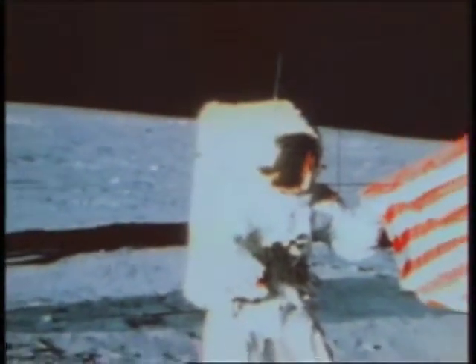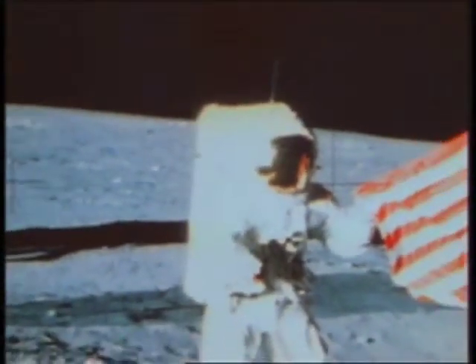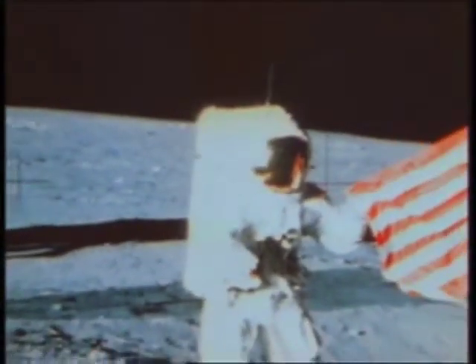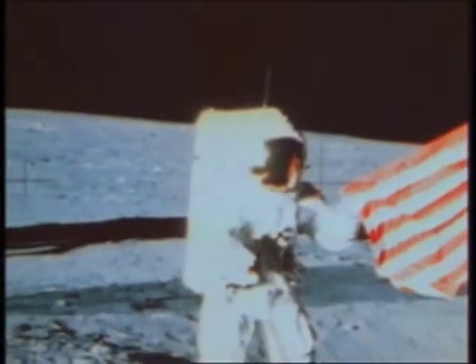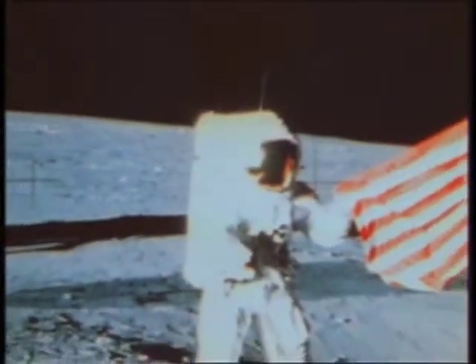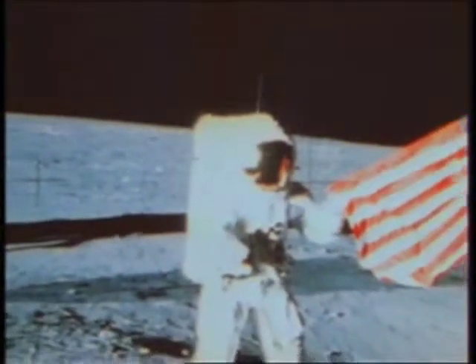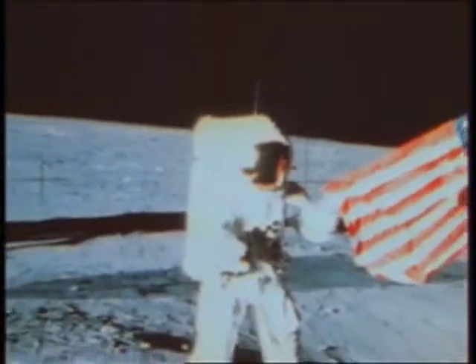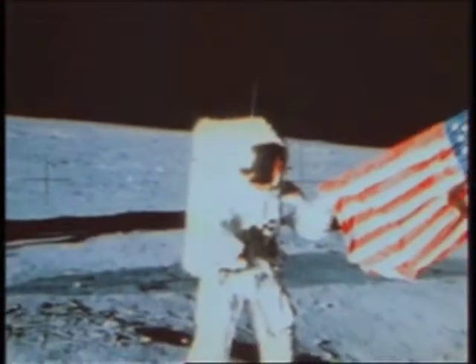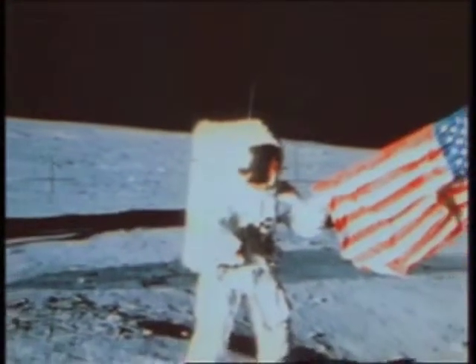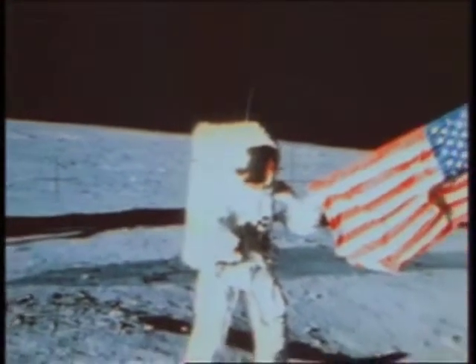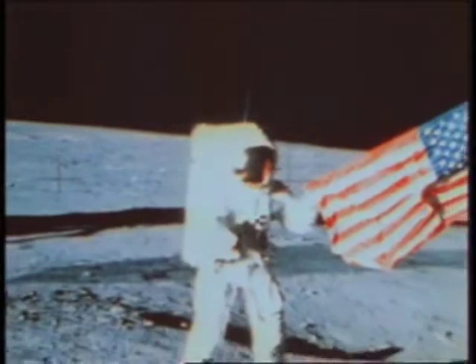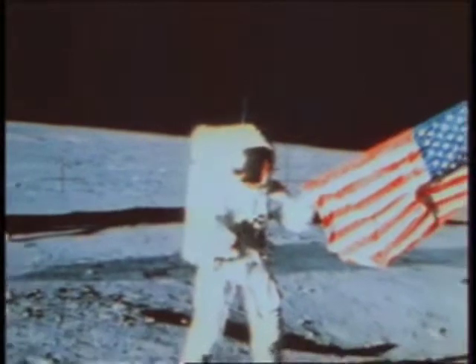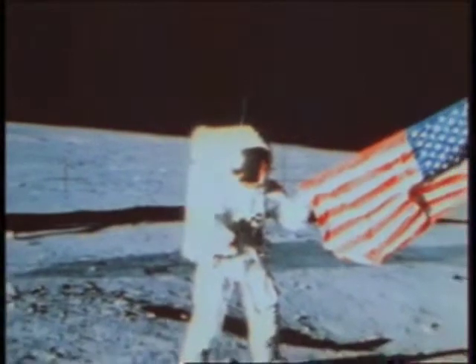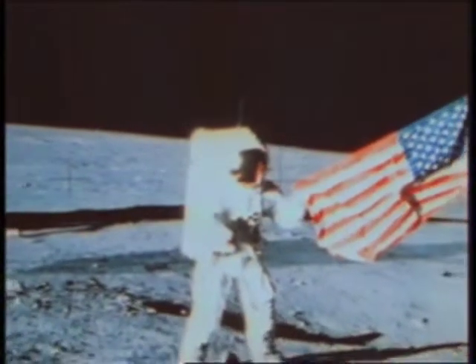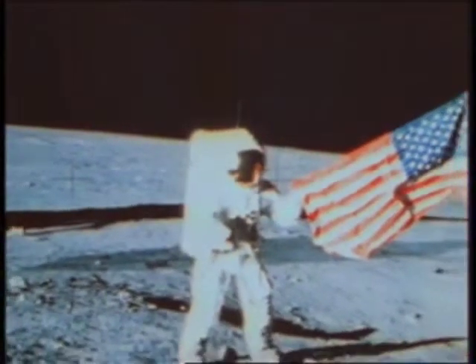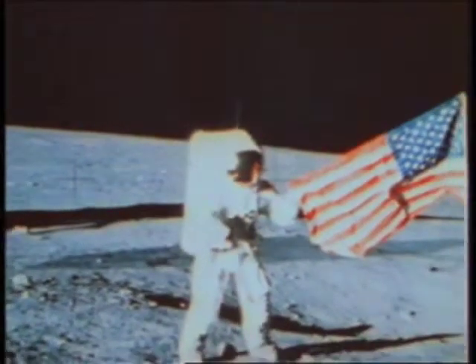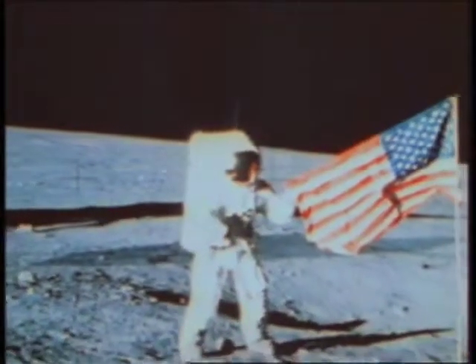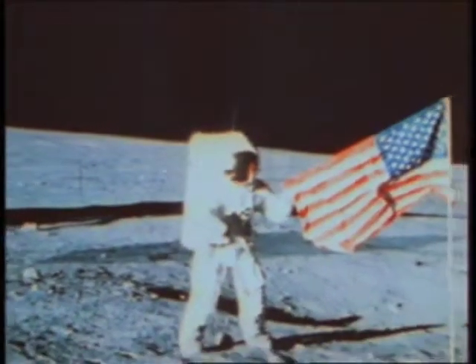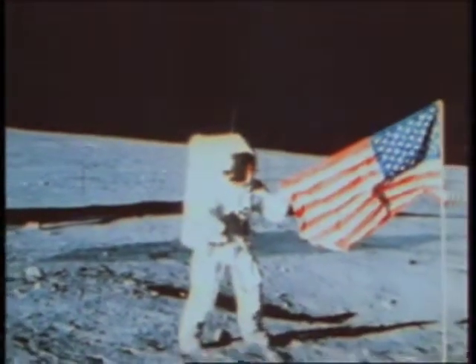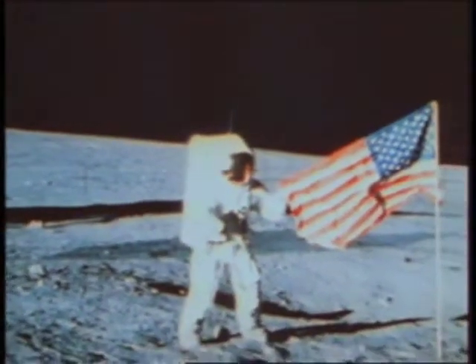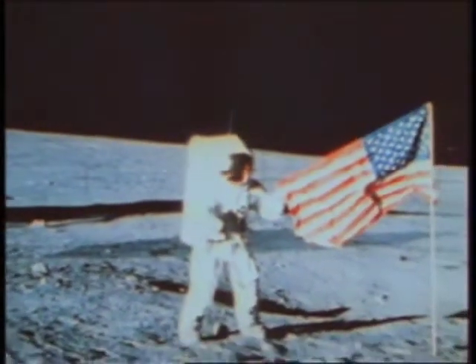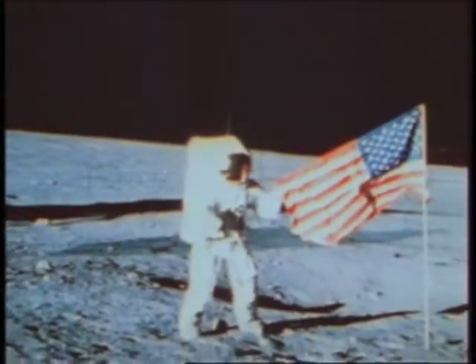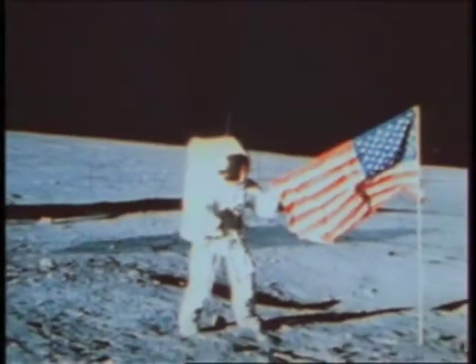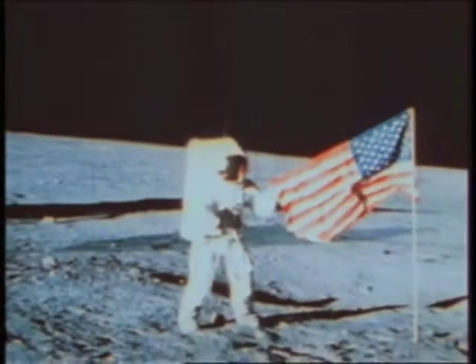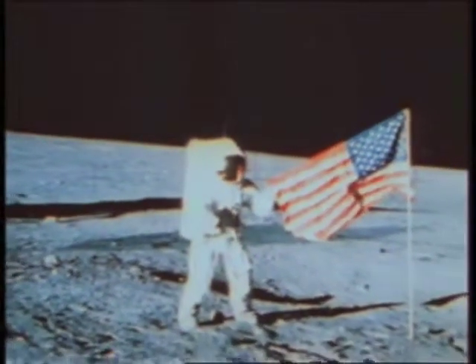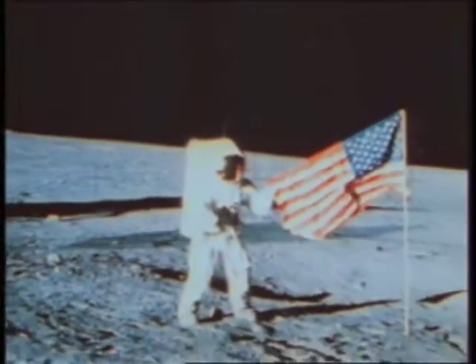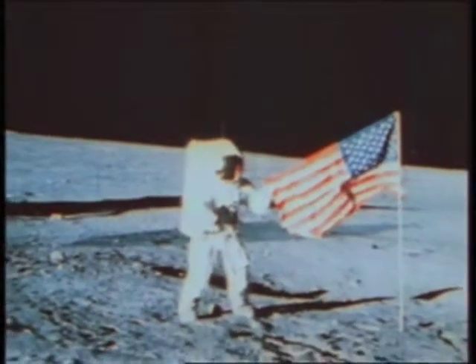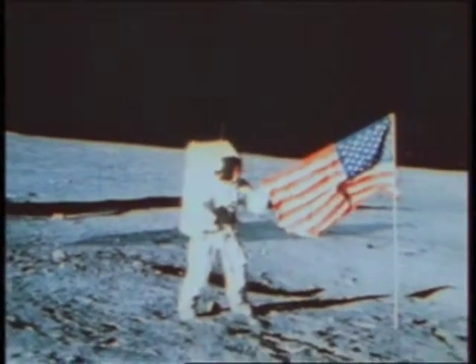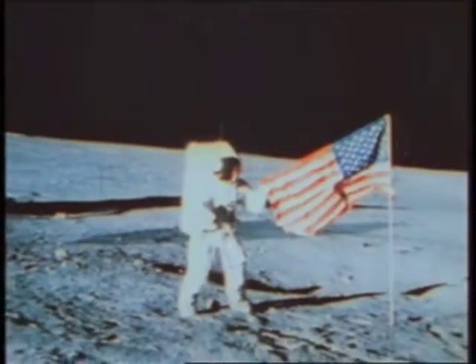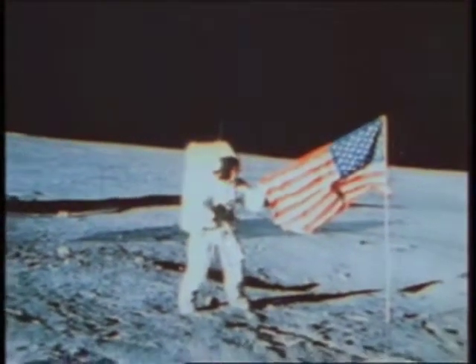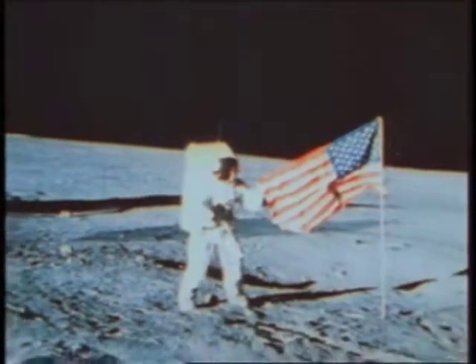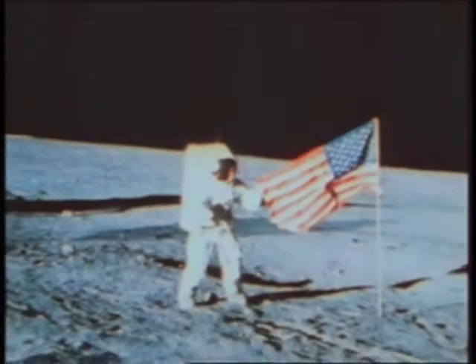Yes, he has a flag that helps everybody down there. Yes, we are going to put it up.